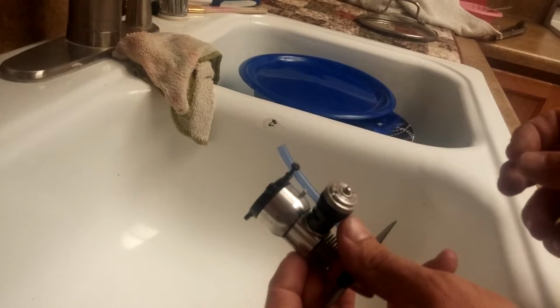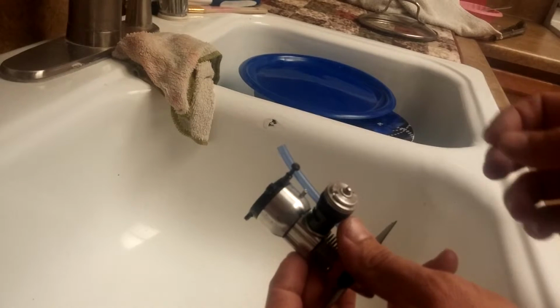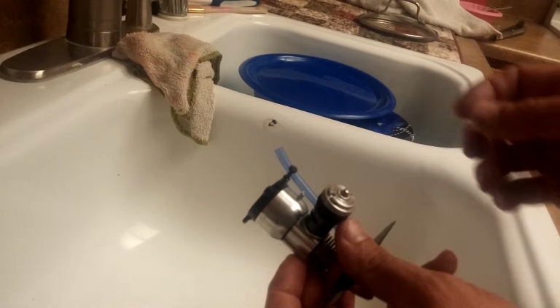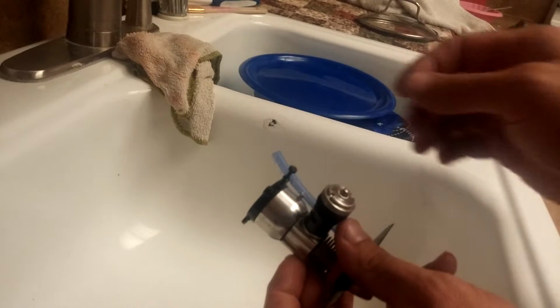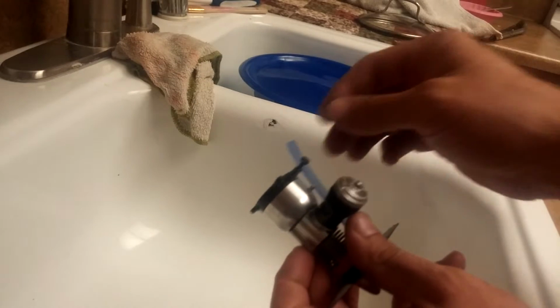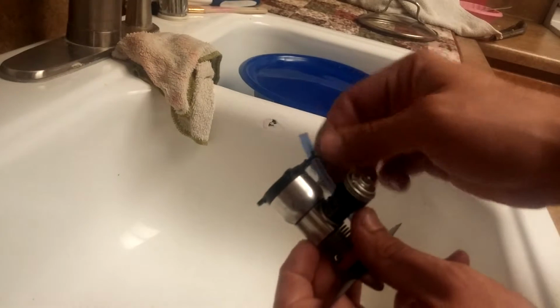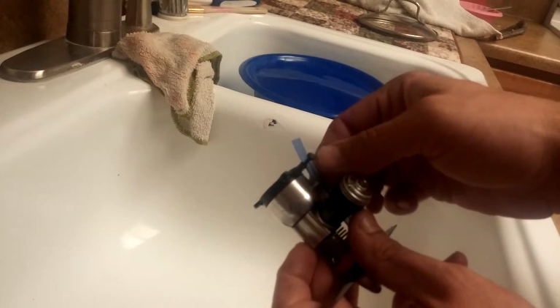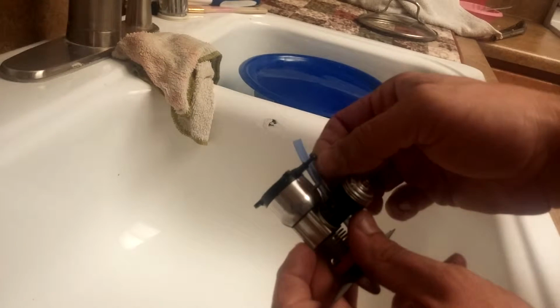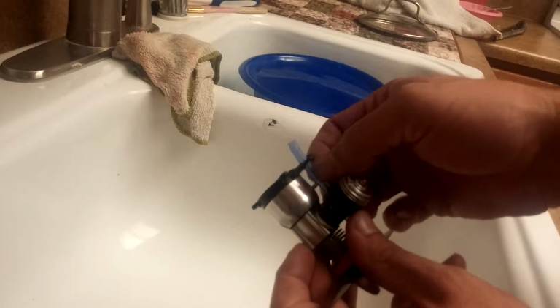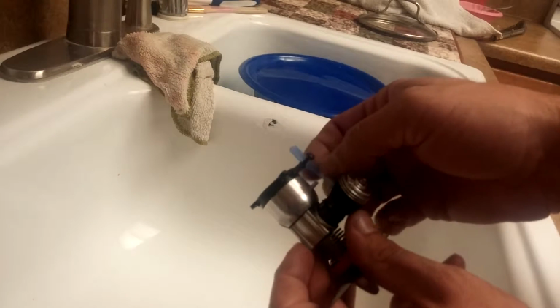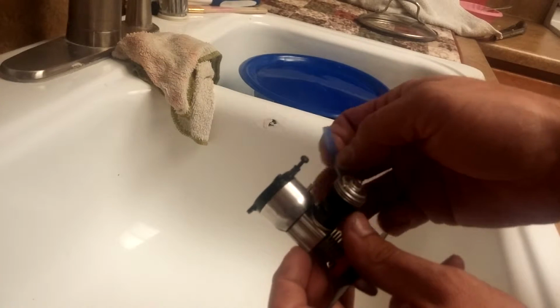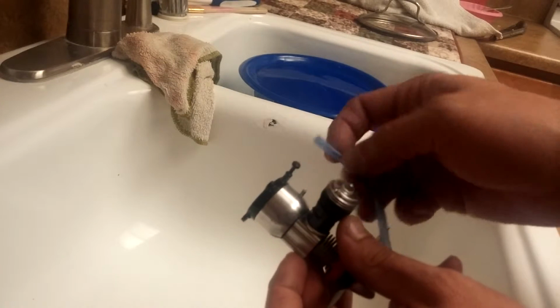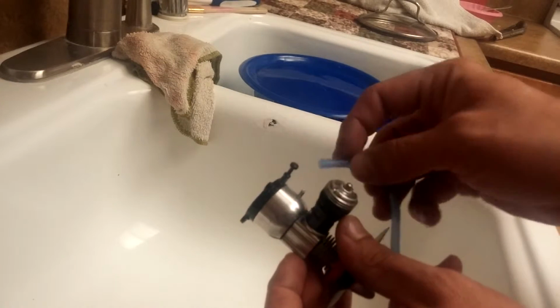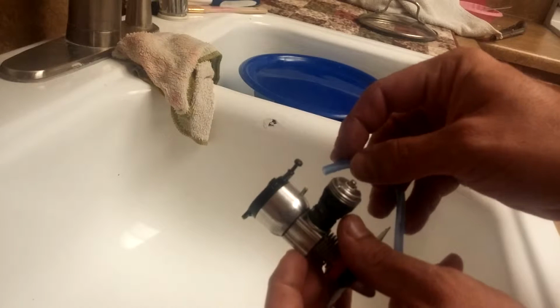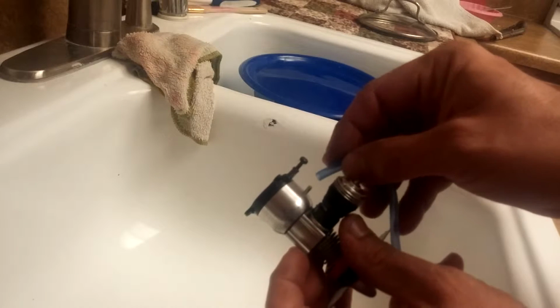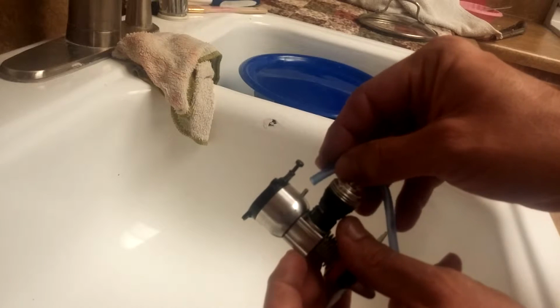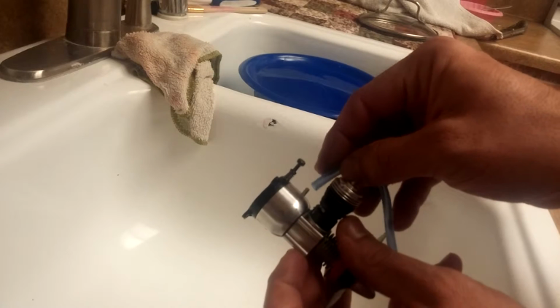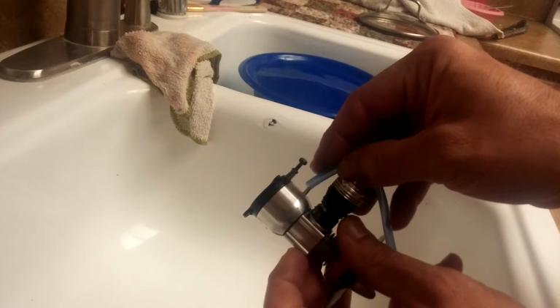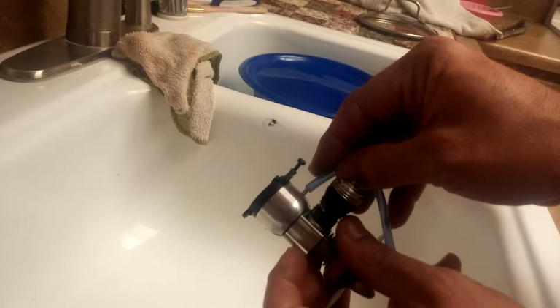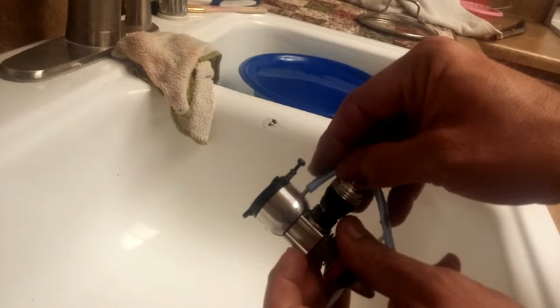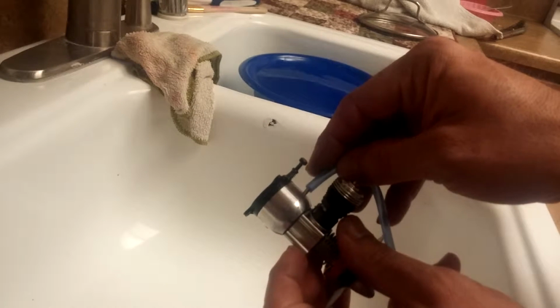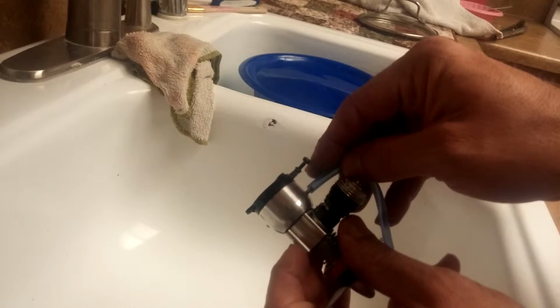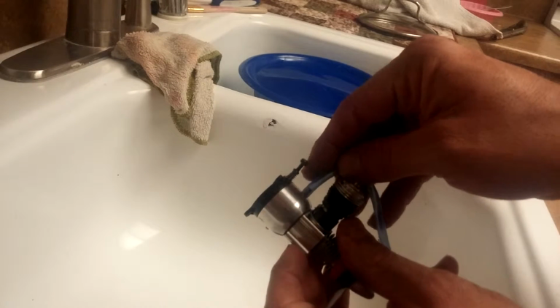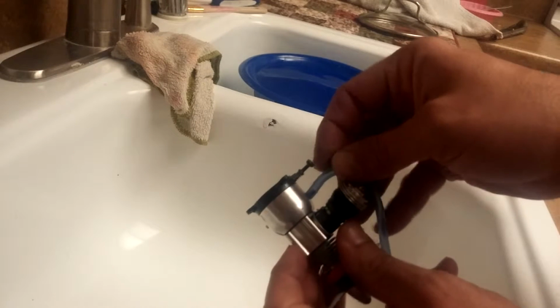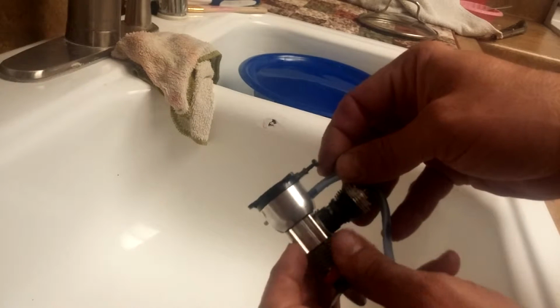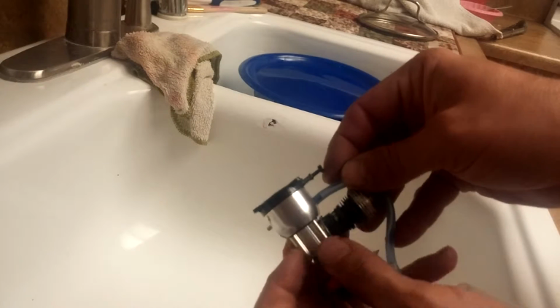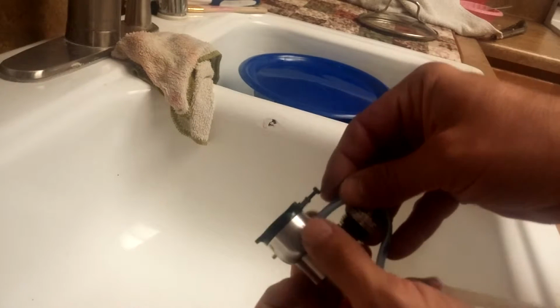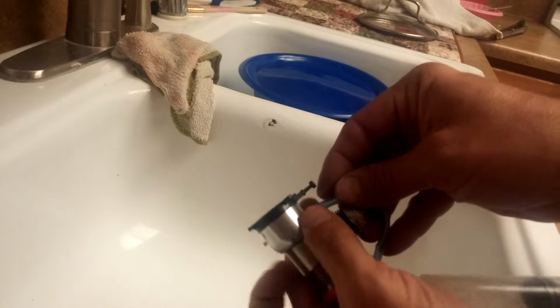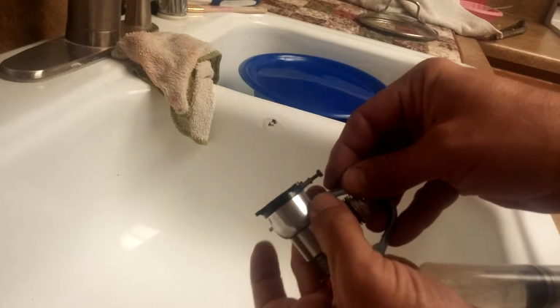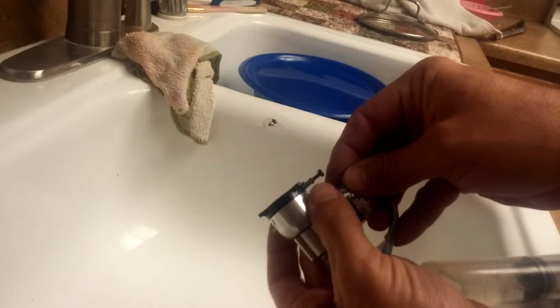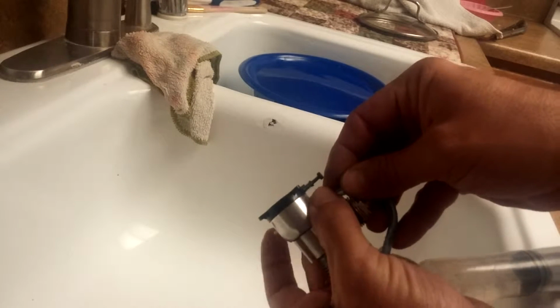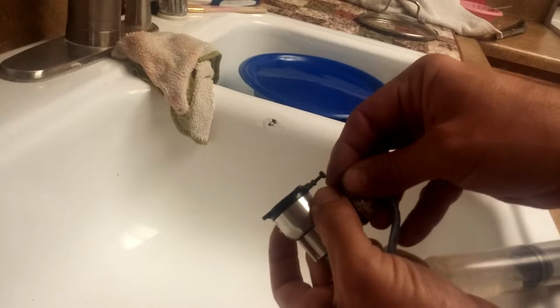I got the camera on the stand here. I'm trying to watch as I do this as well.